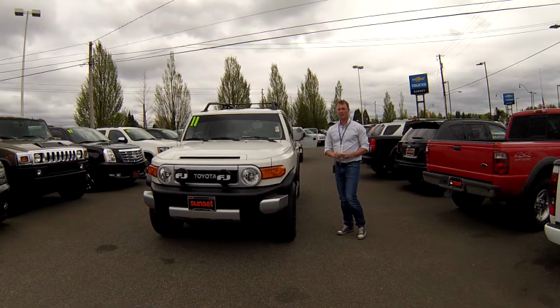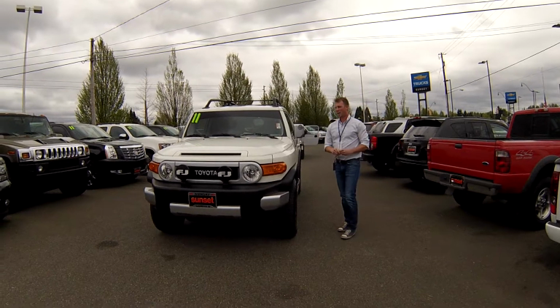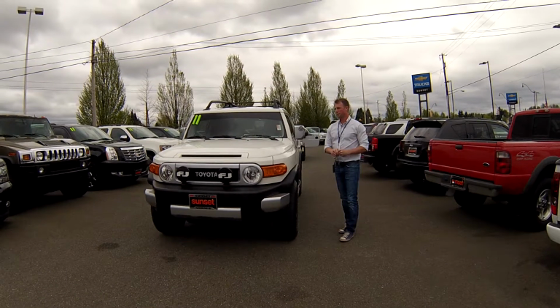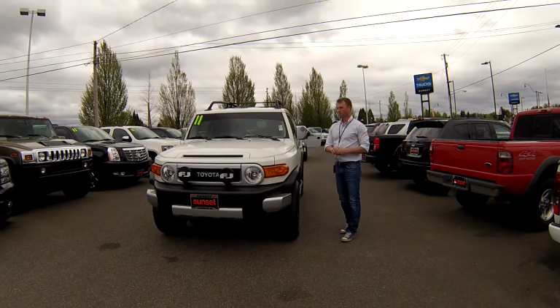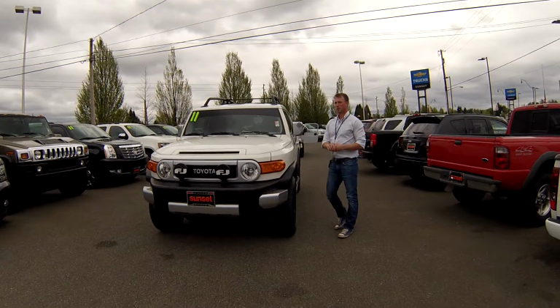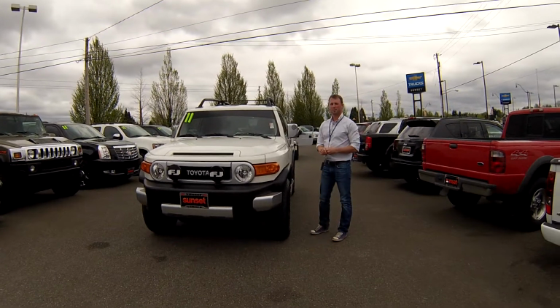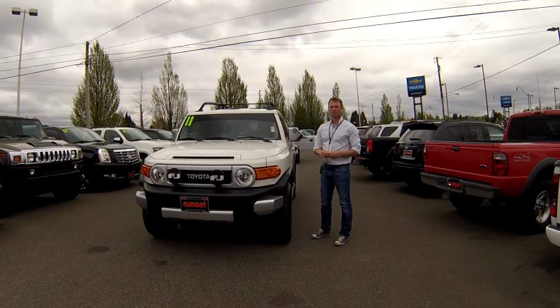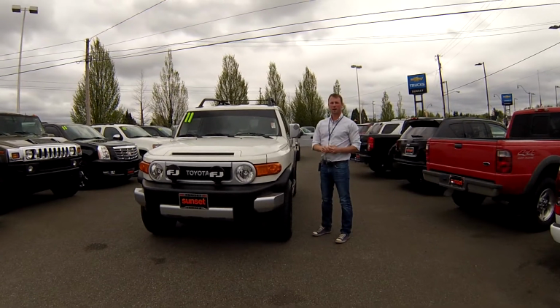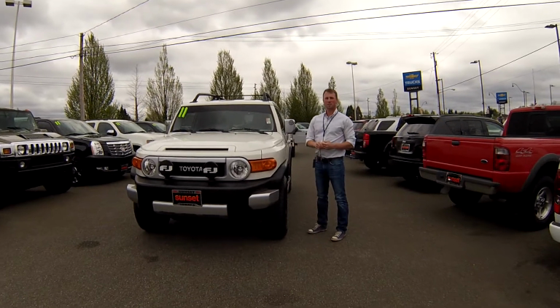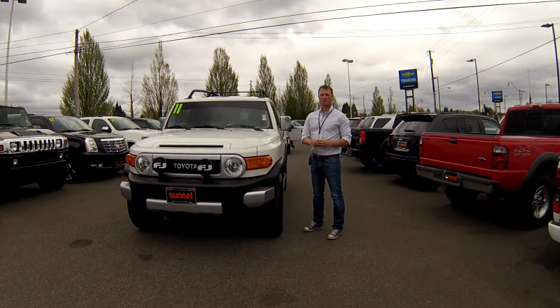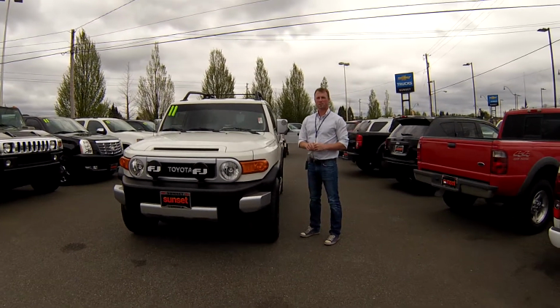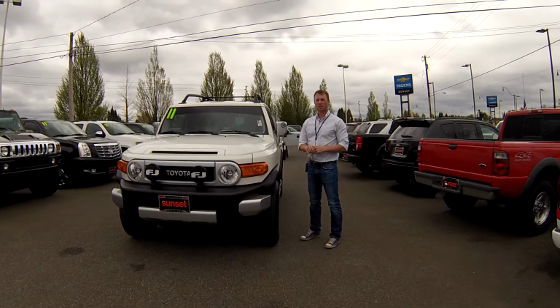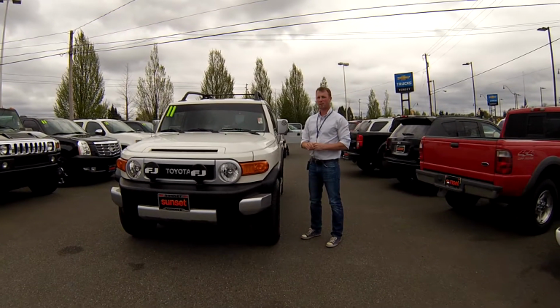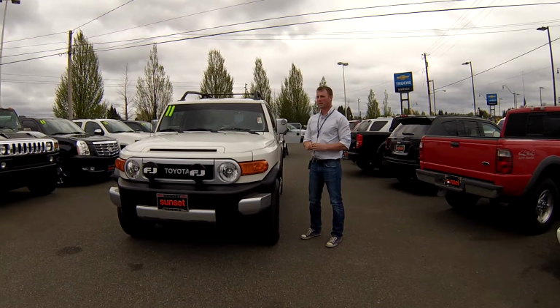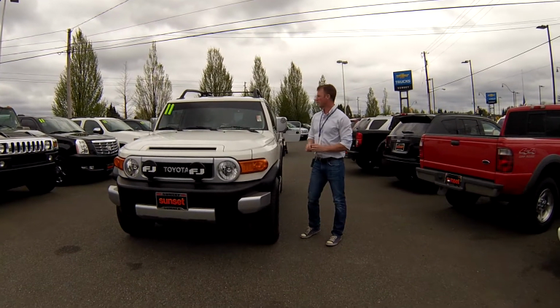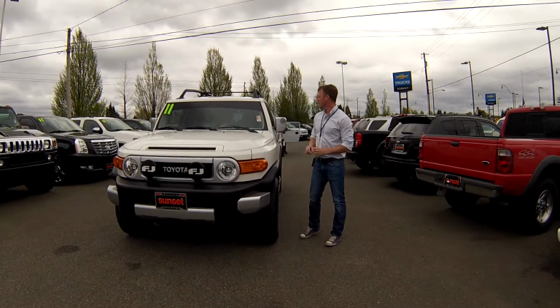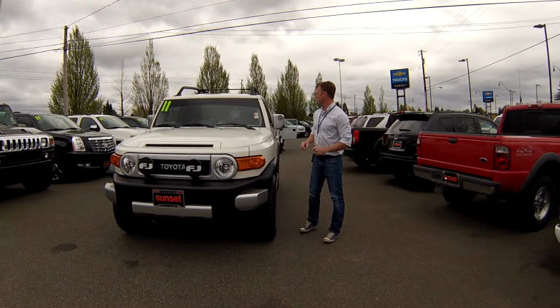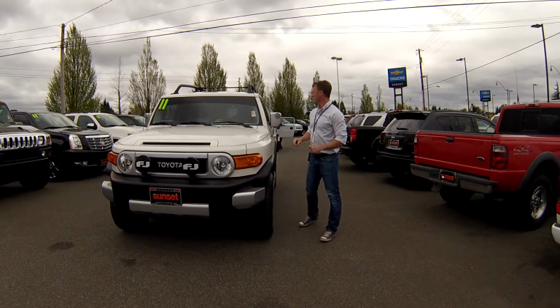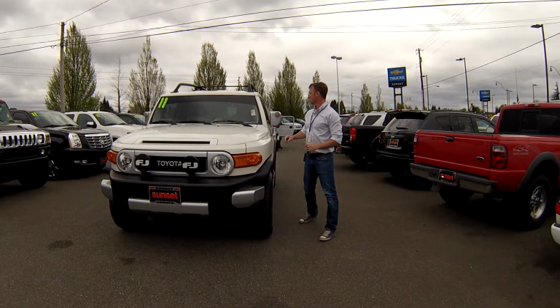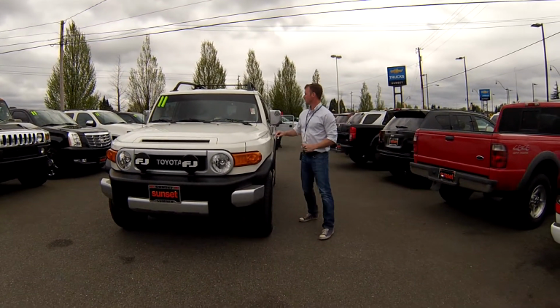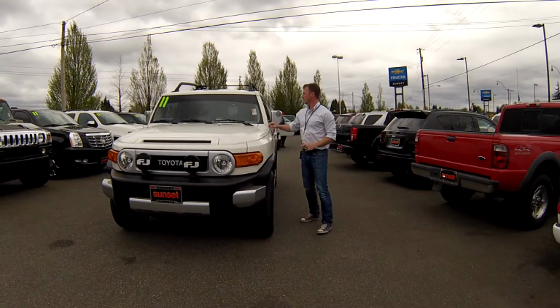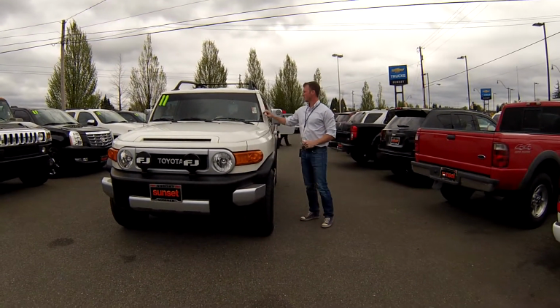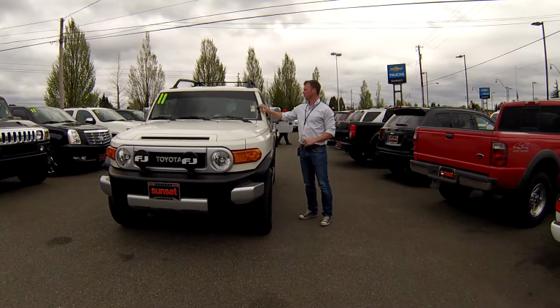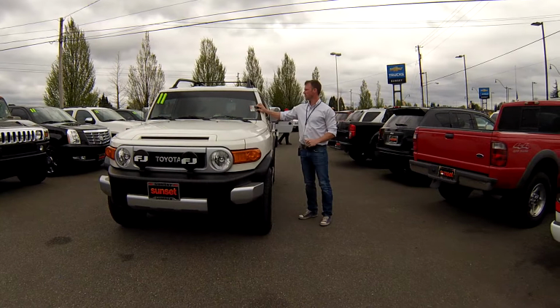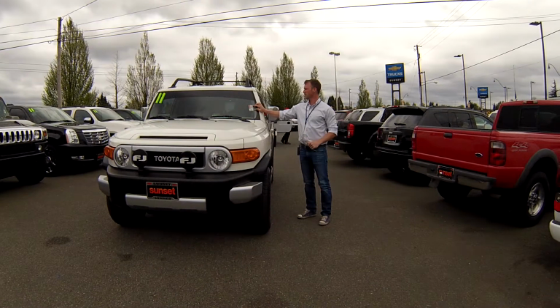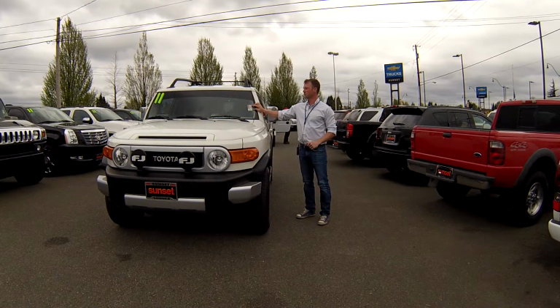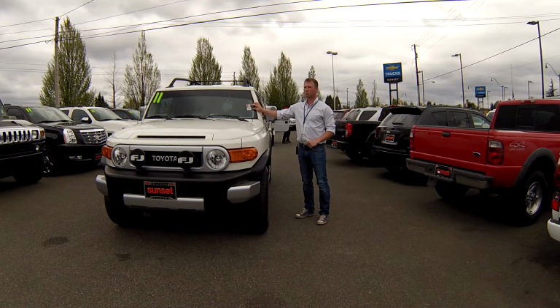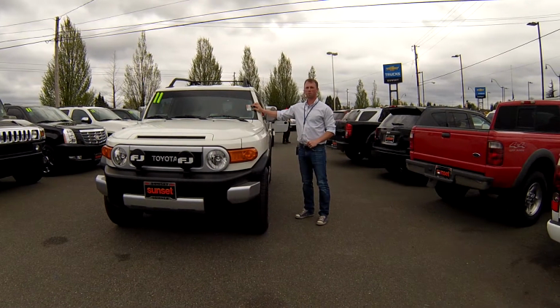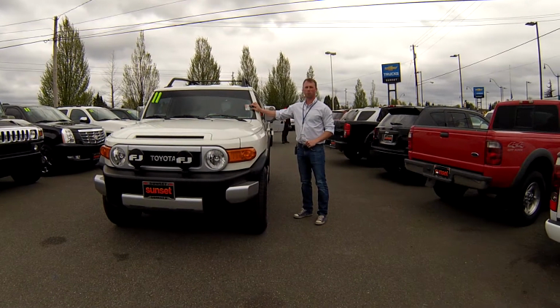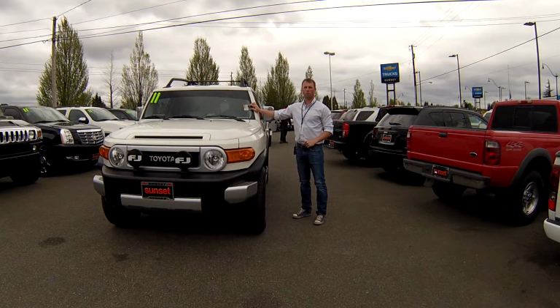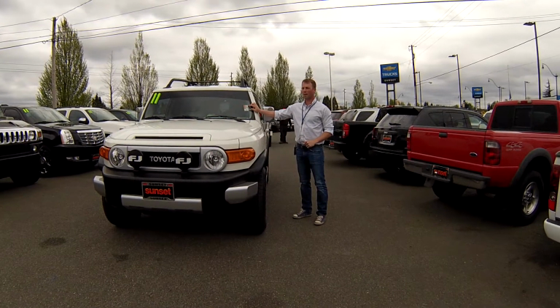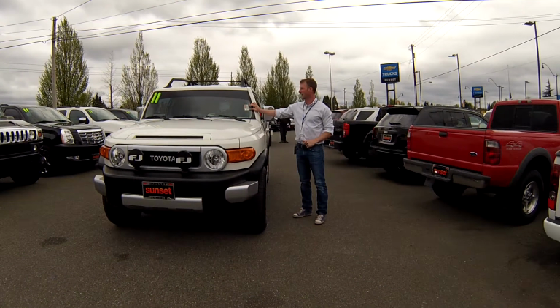Hi folks, my name is Nick Foss with Sunset Chevrolet. Today I'm going to talk to you about stock number 6244A.